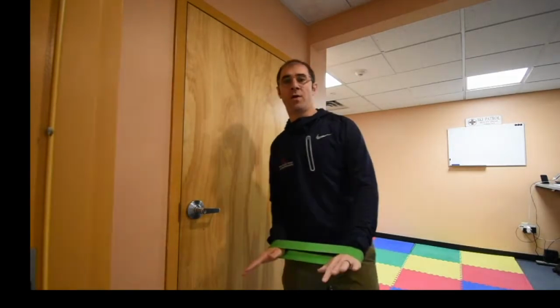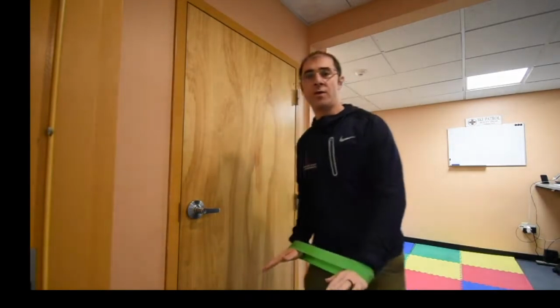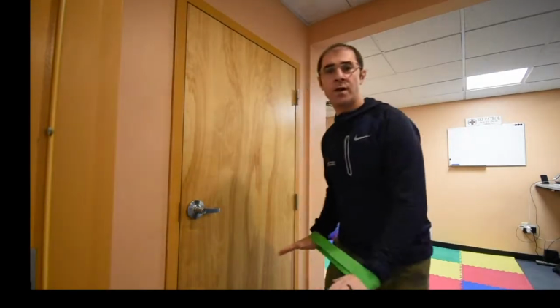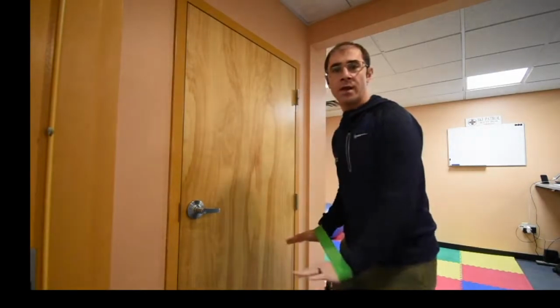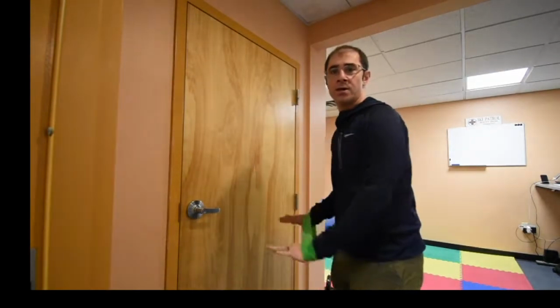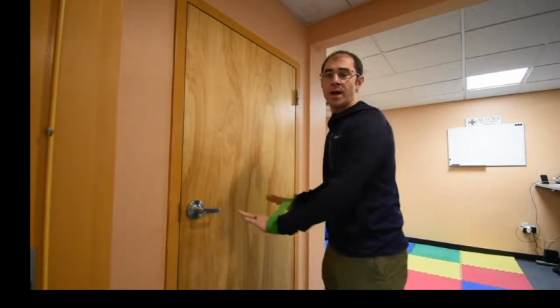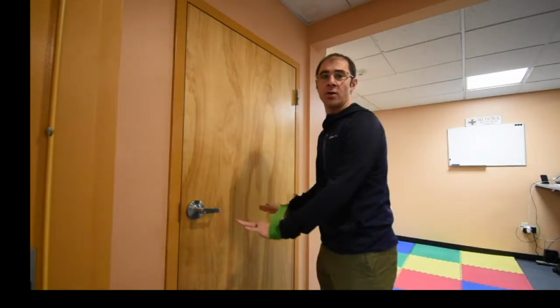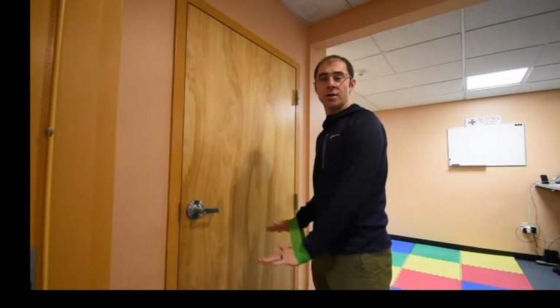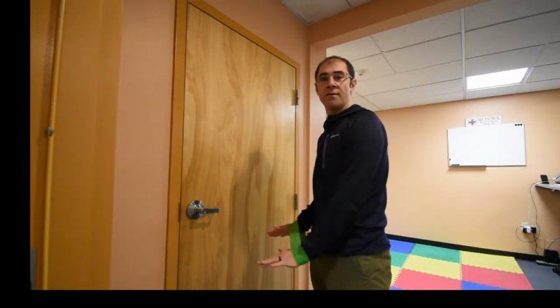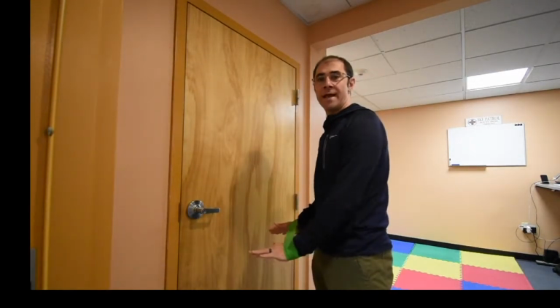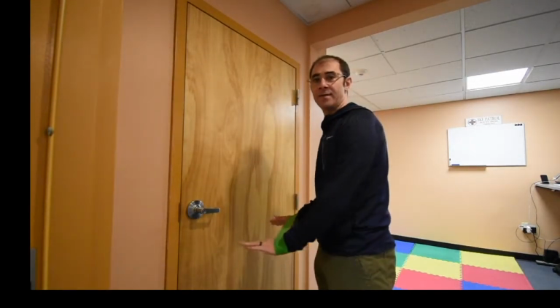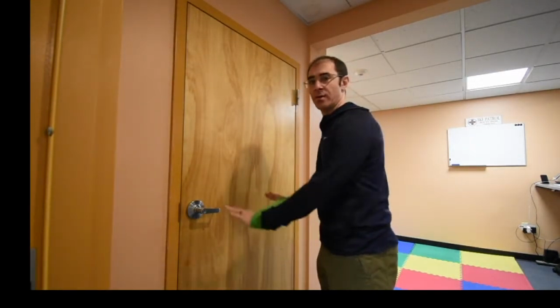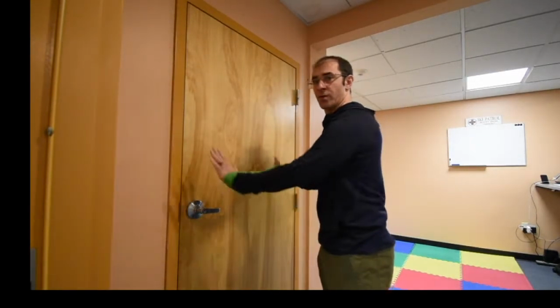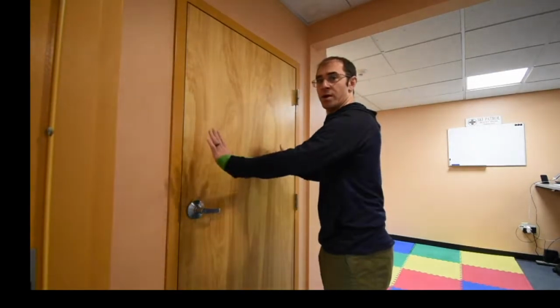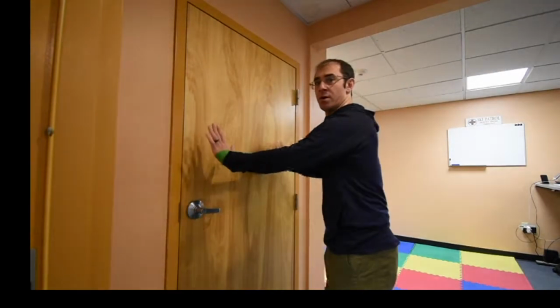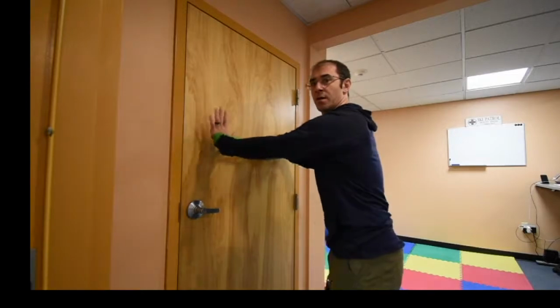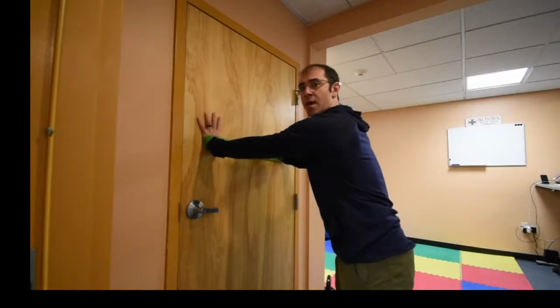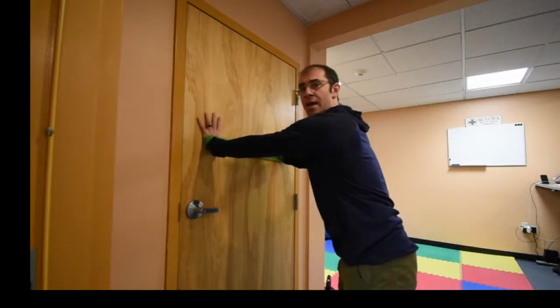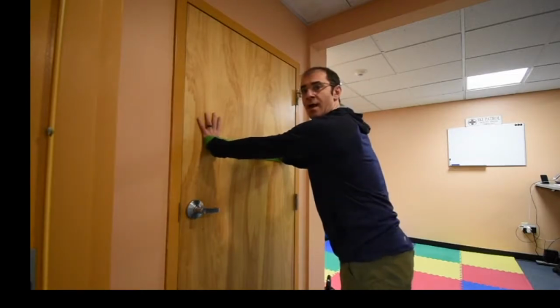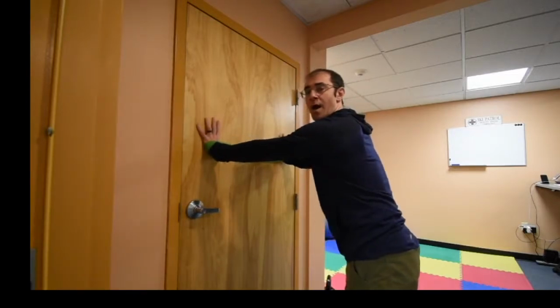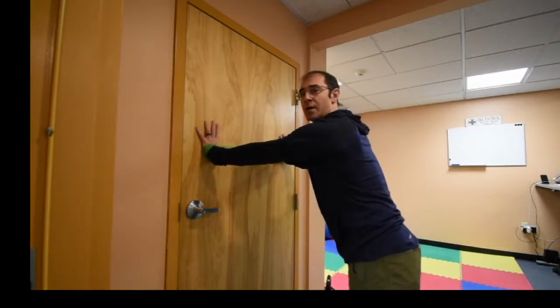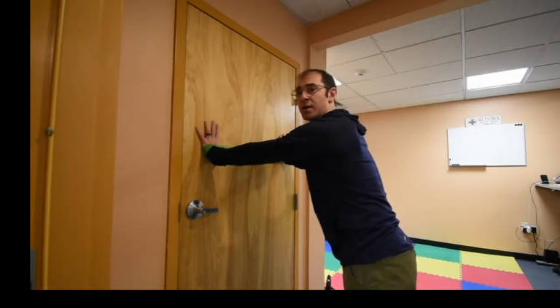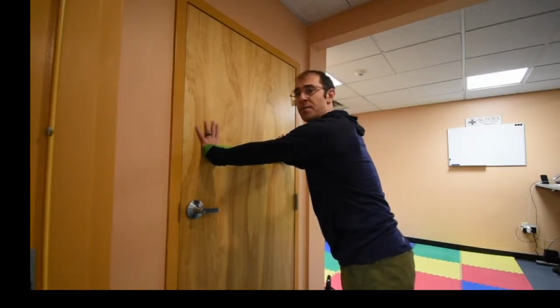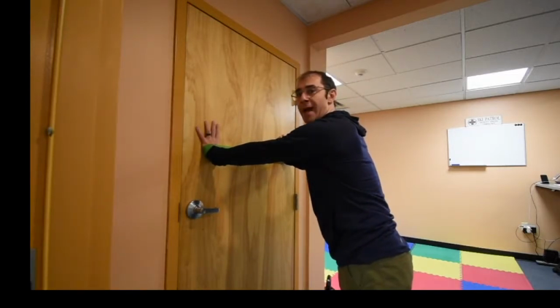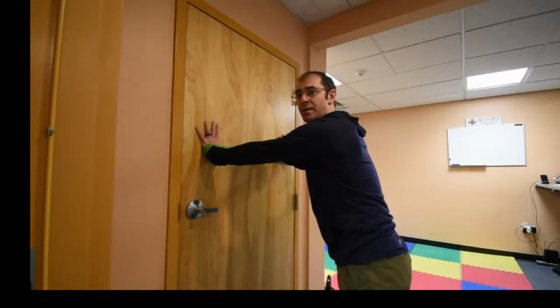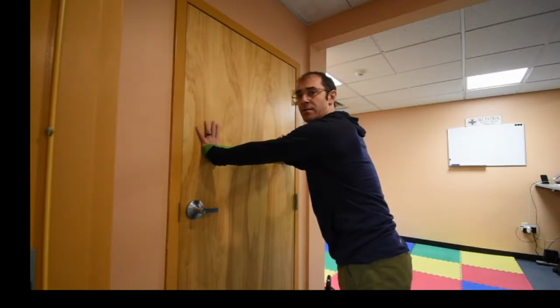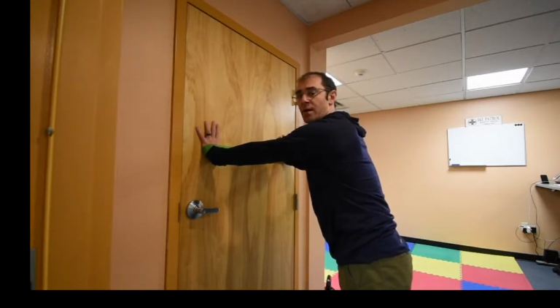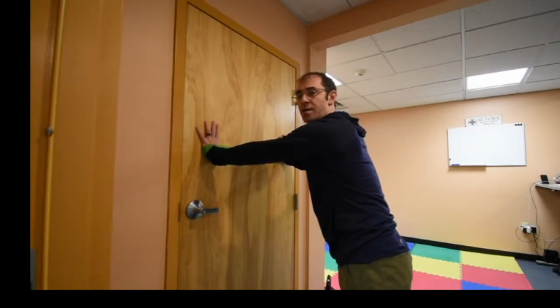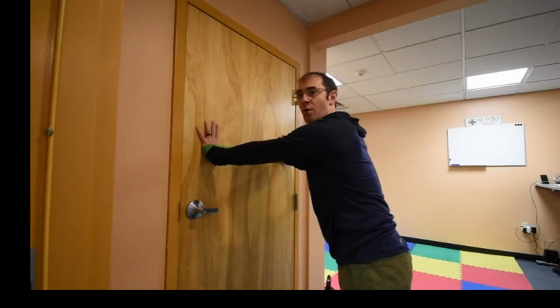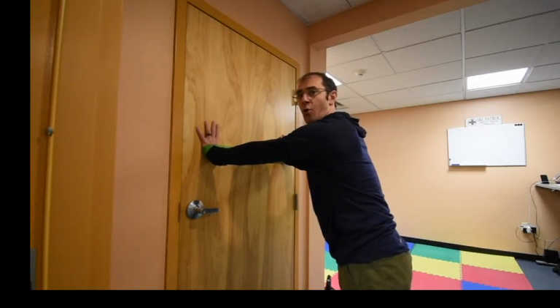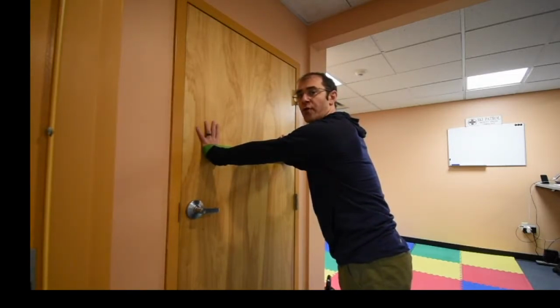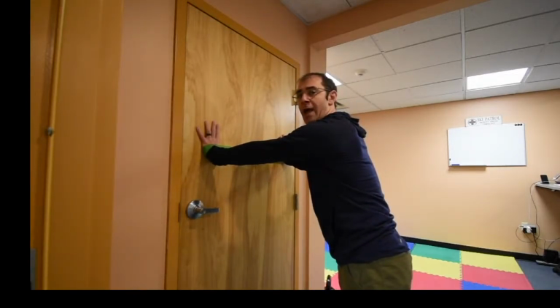Anybody who's been in the clinic, you kind of learned to love to hate this one. What you're going to do is hands out wide, and you're going to keep the band tight the whole time.